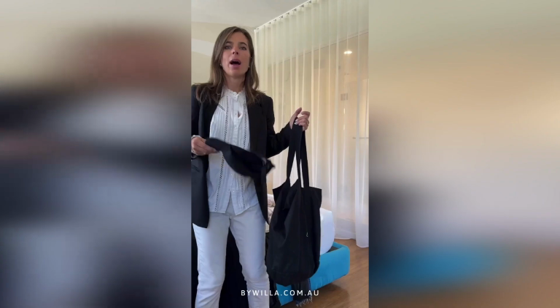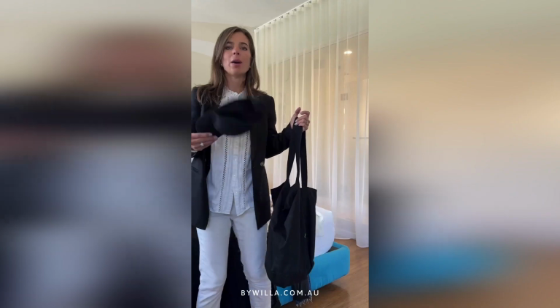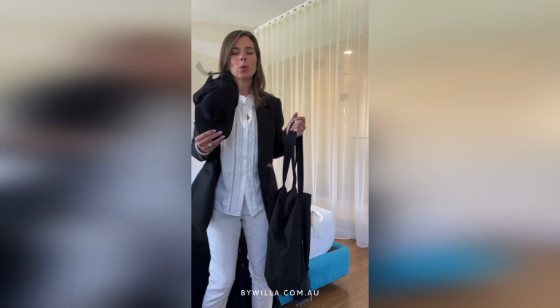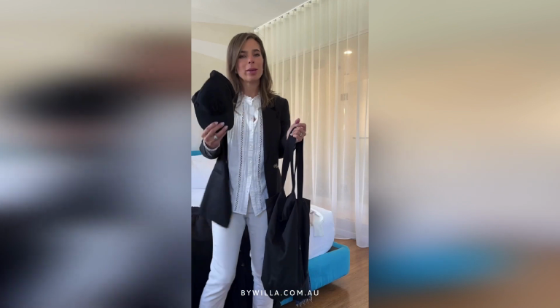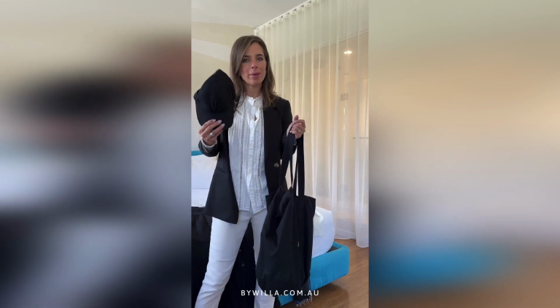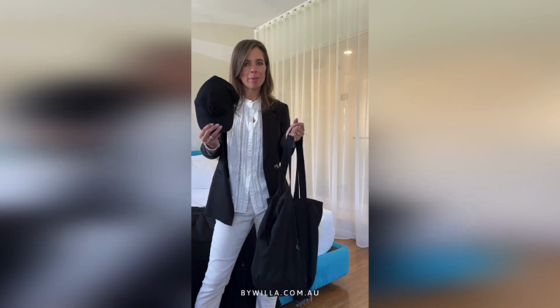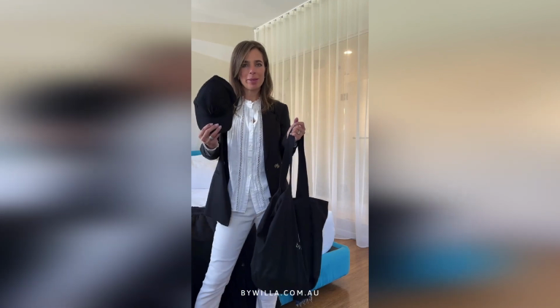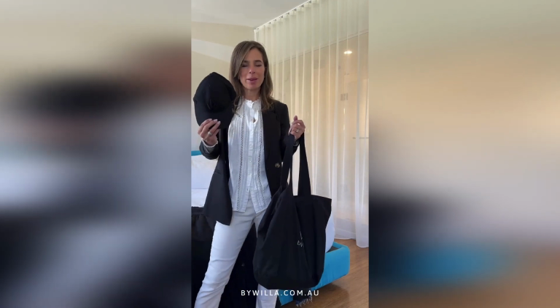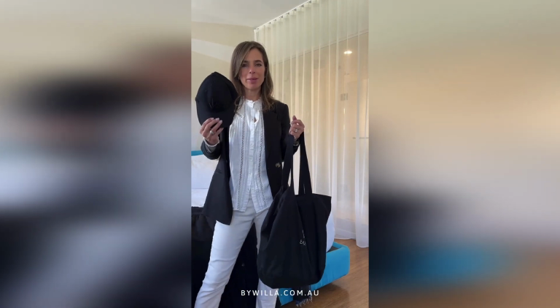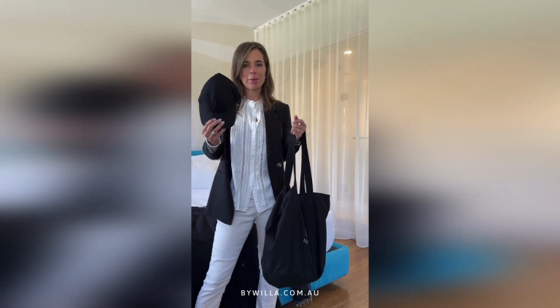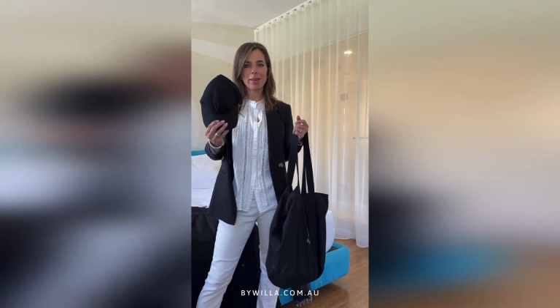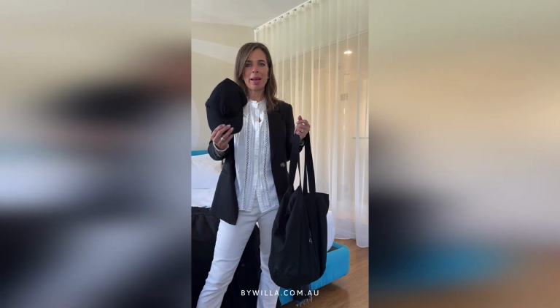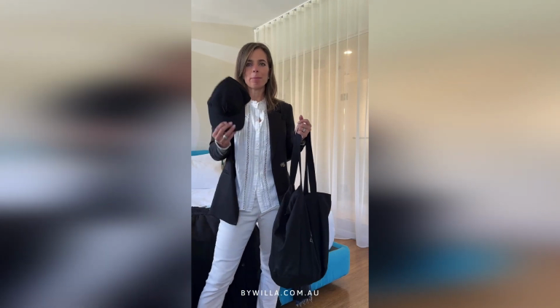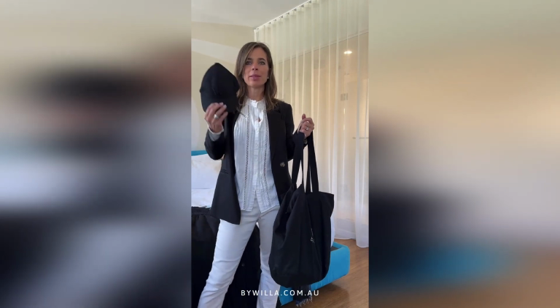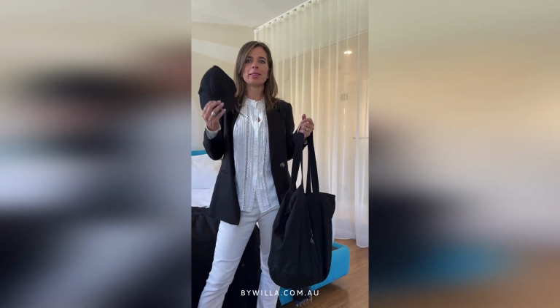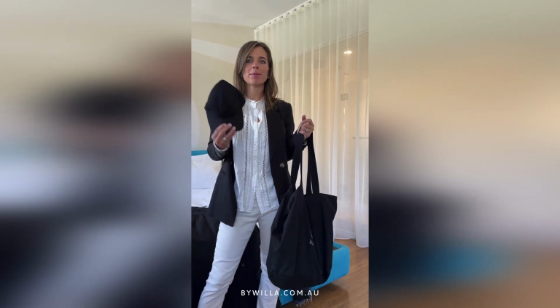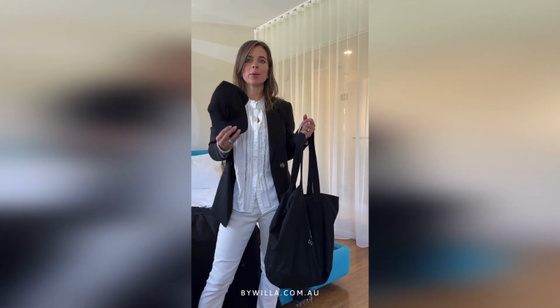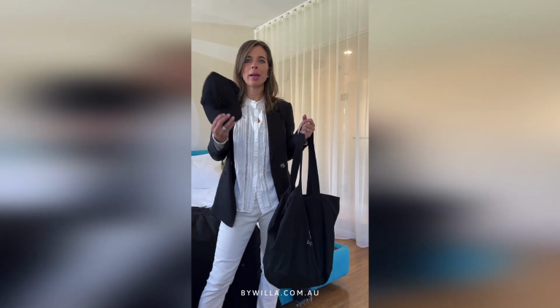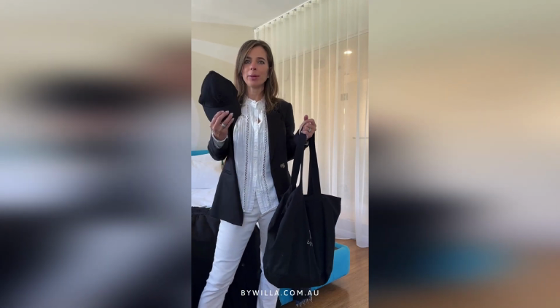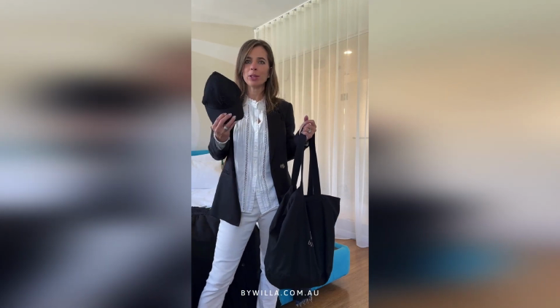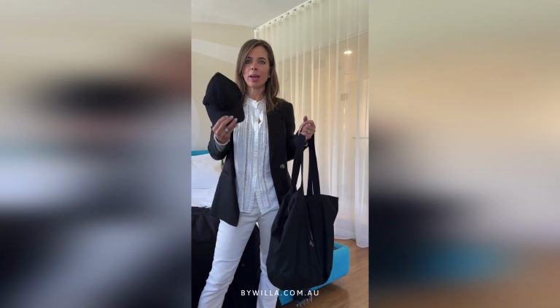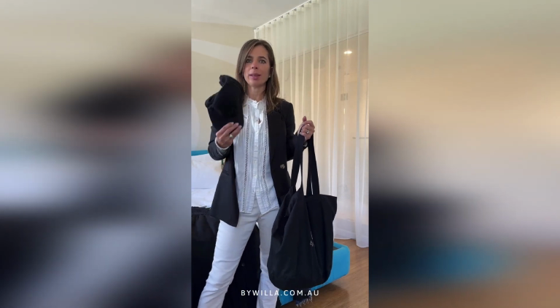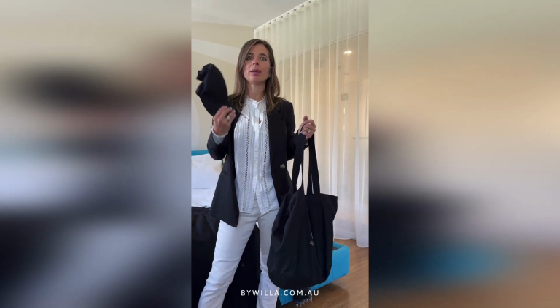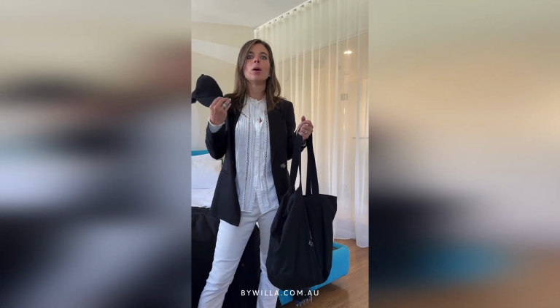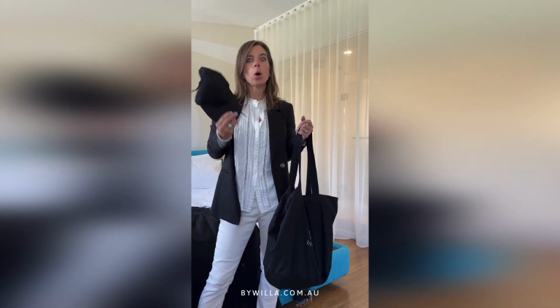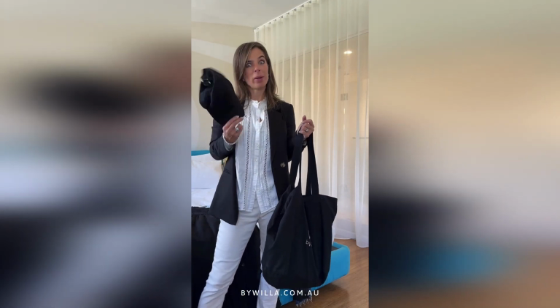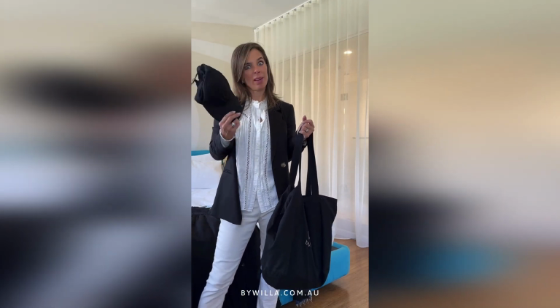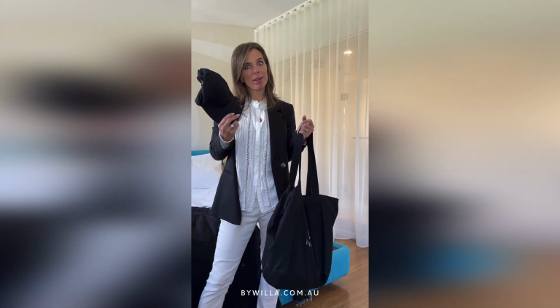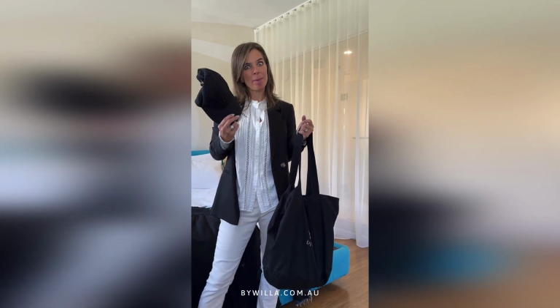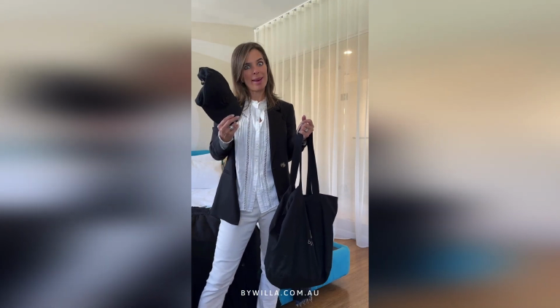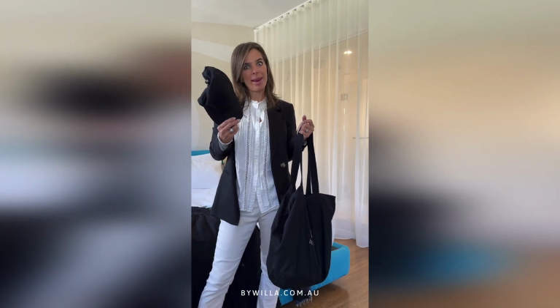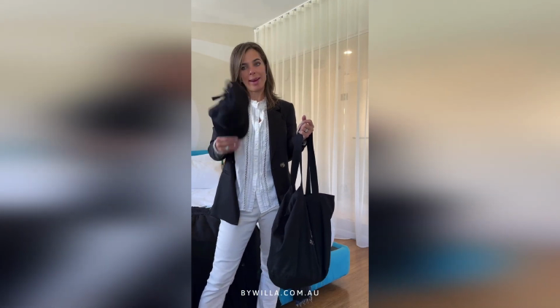I always recommend traveling with a hat, whether it's for keeping you shaded or because you're having a bad hair day.